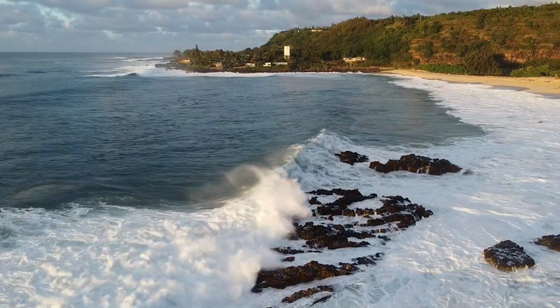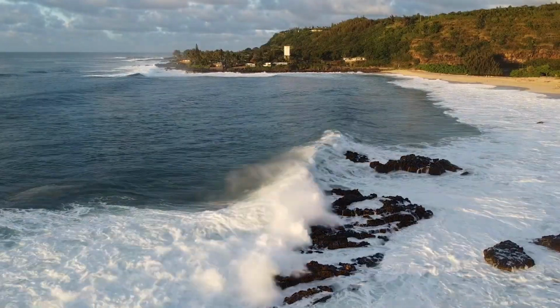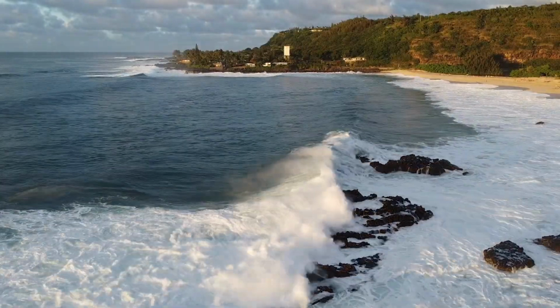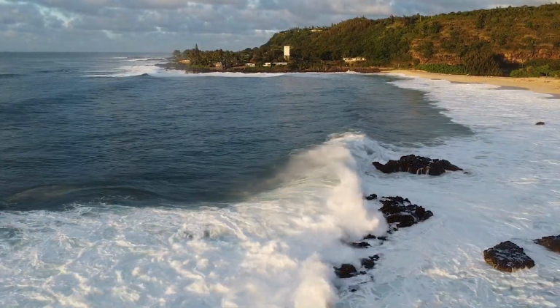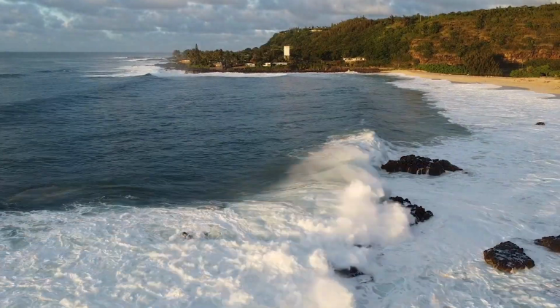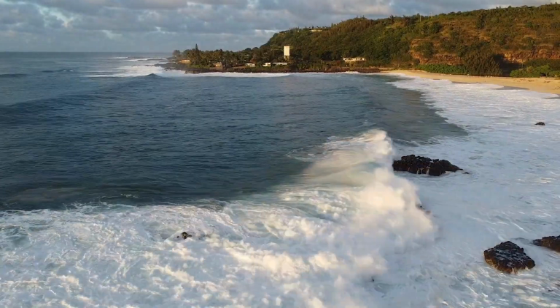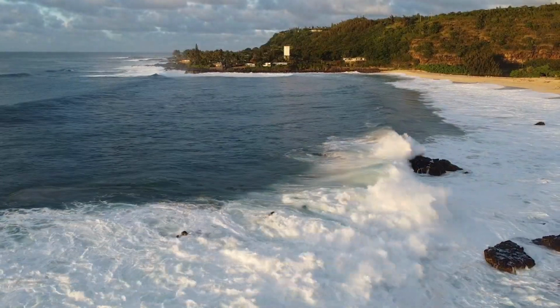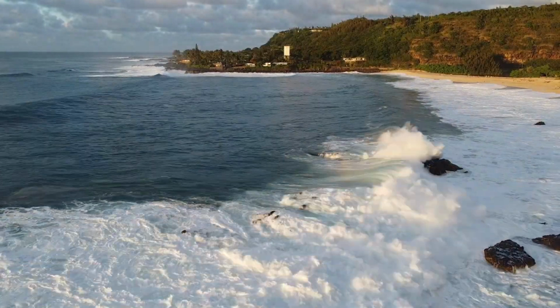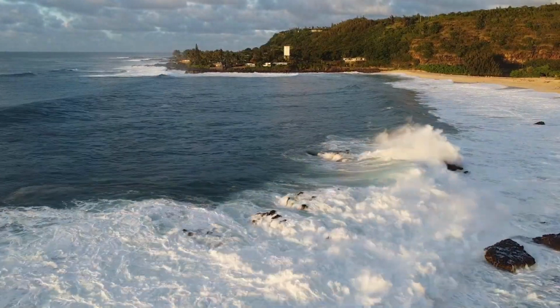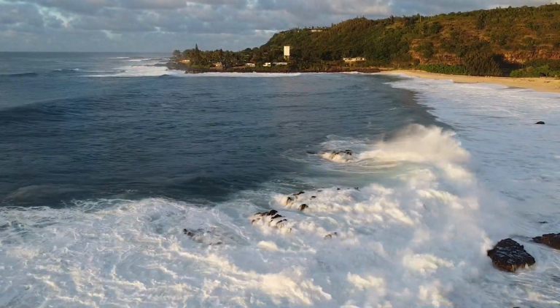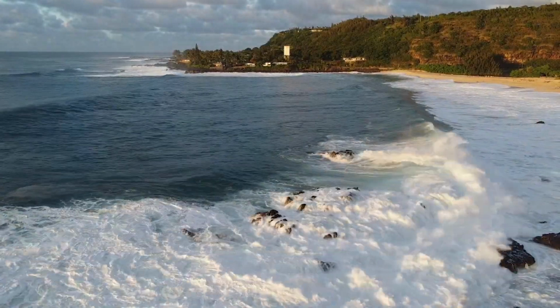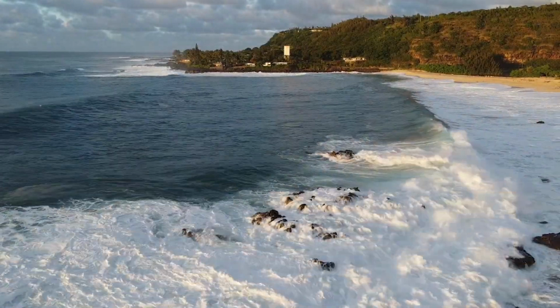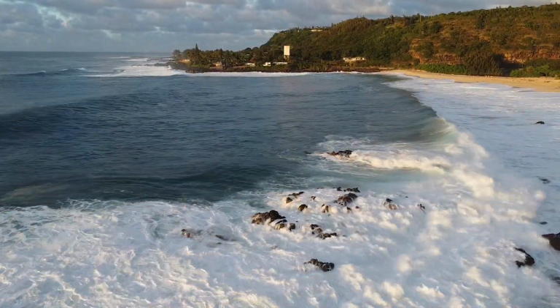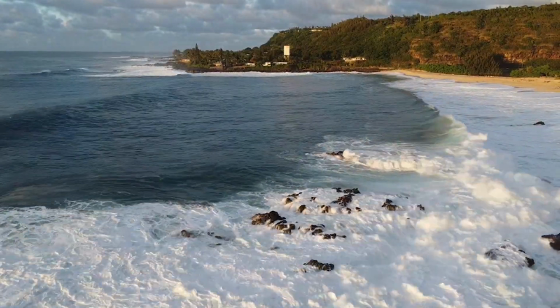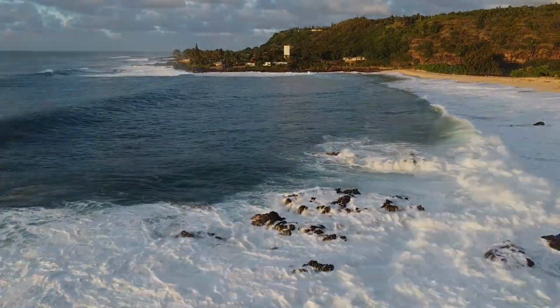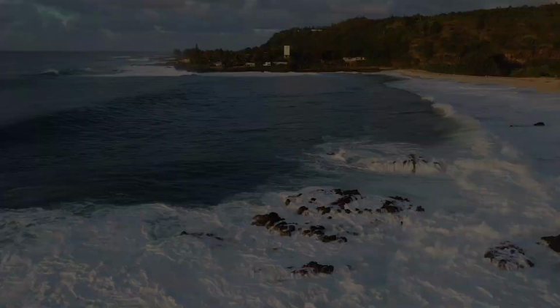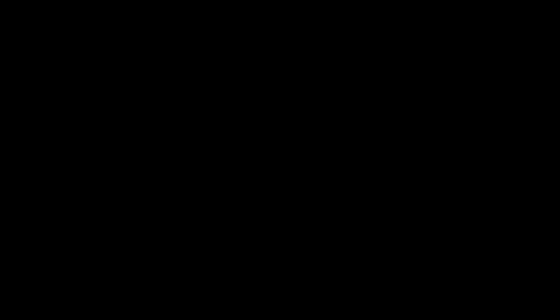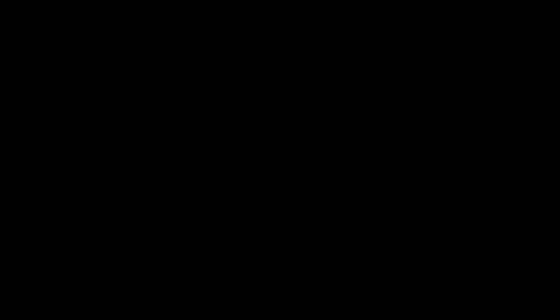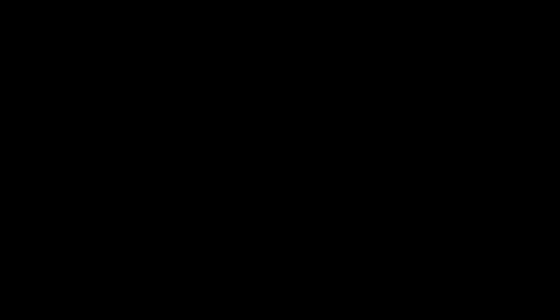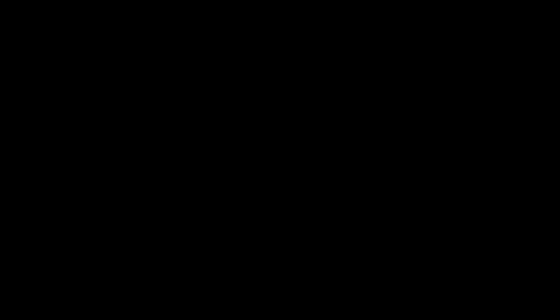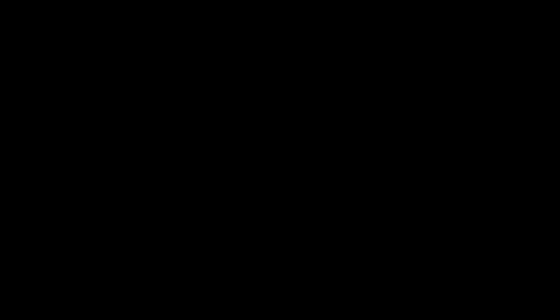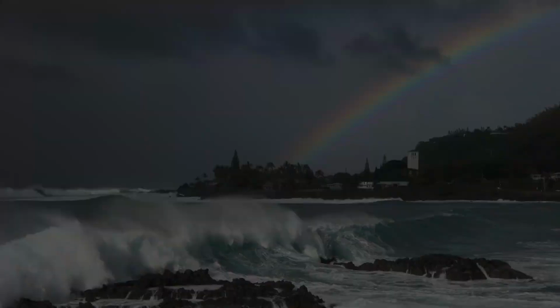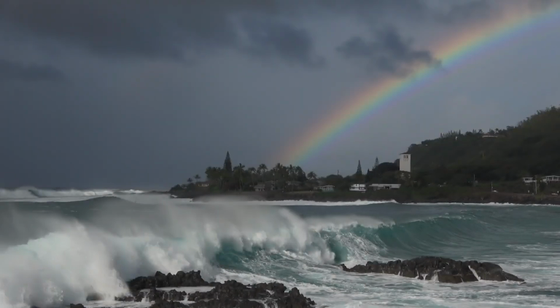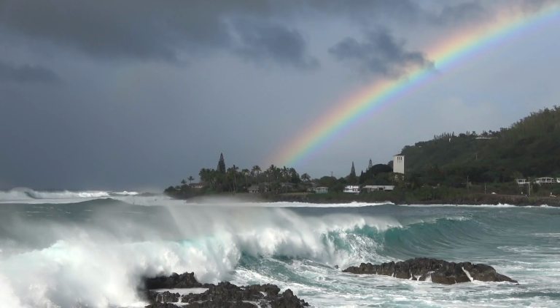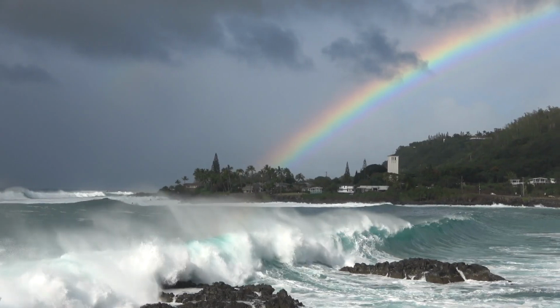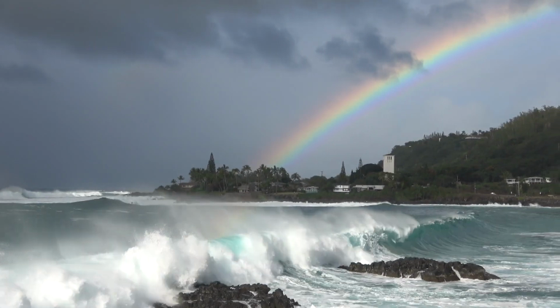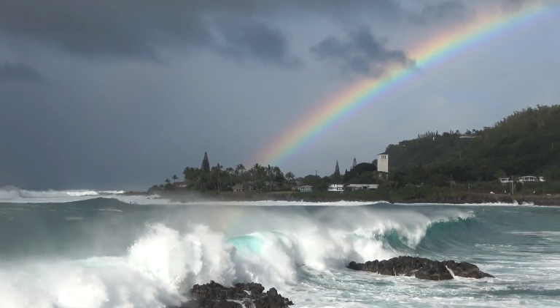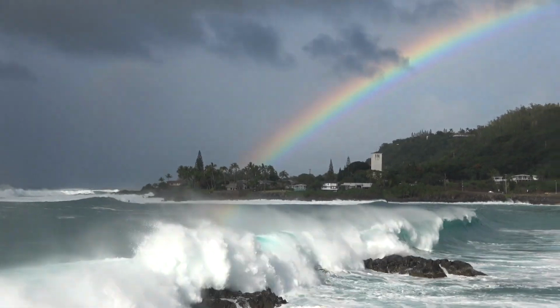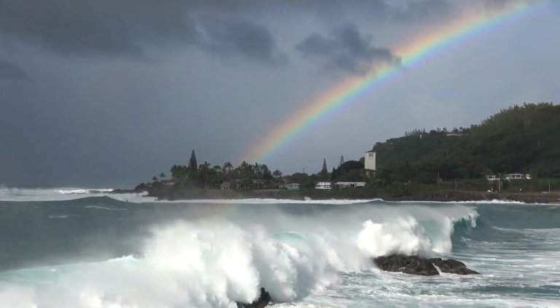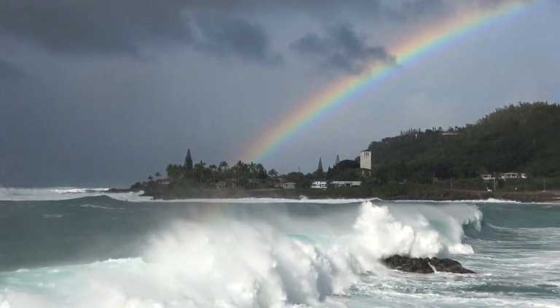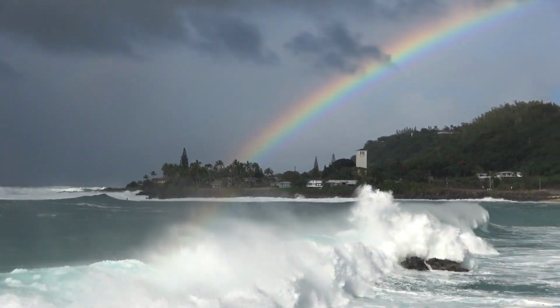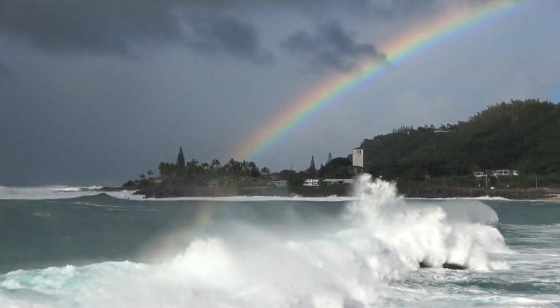Waimea Bay is extremely beautiful, and it rains there often, which produces these incredibly gorgeous rainbows.